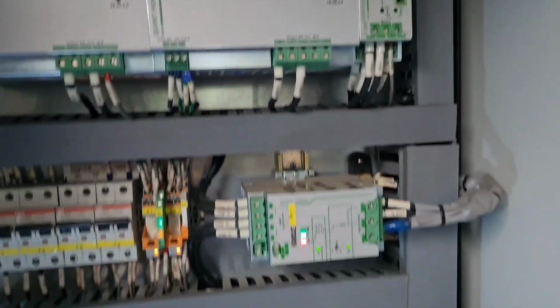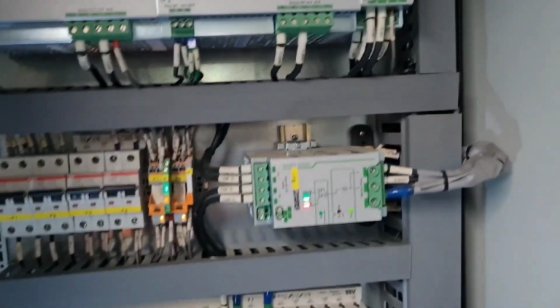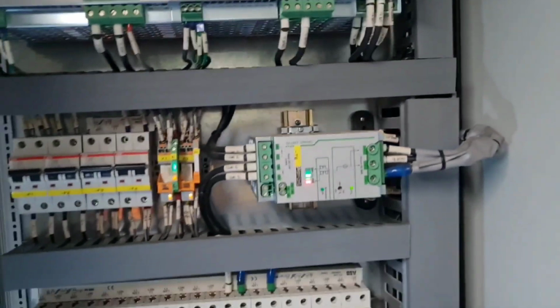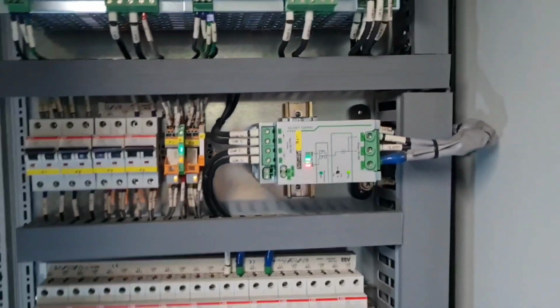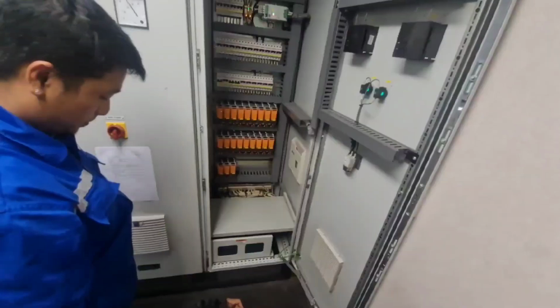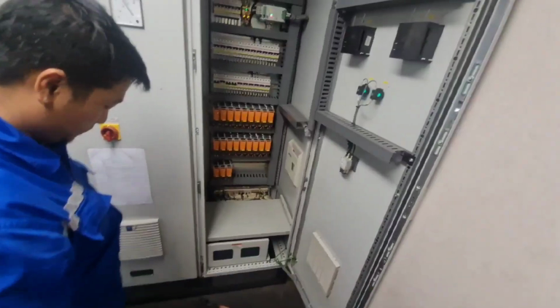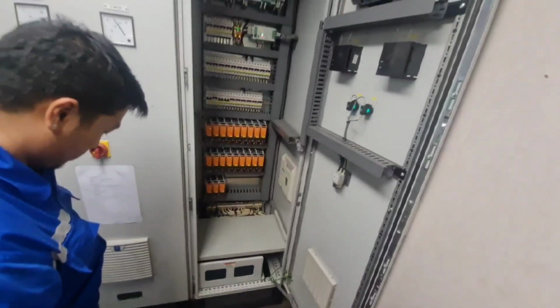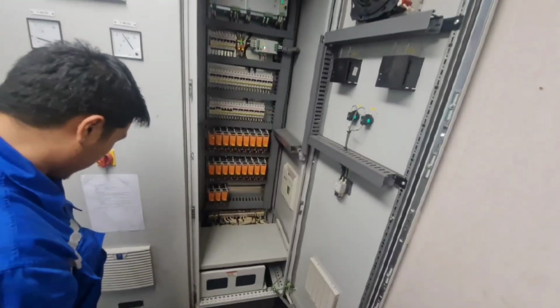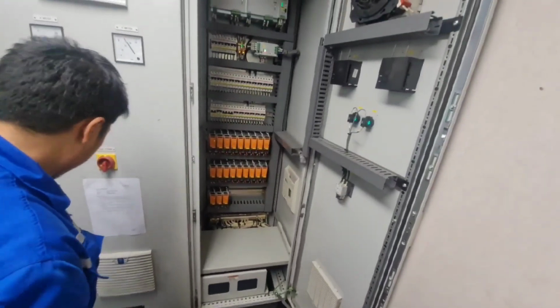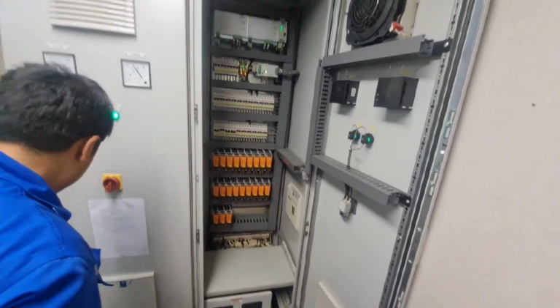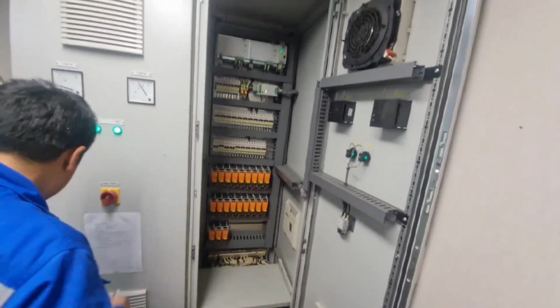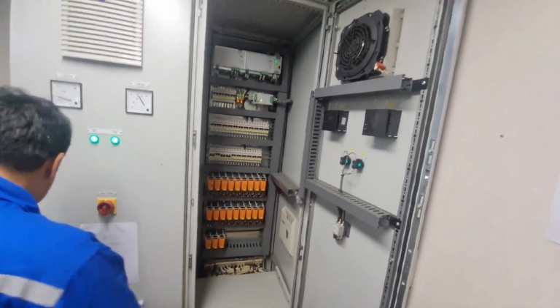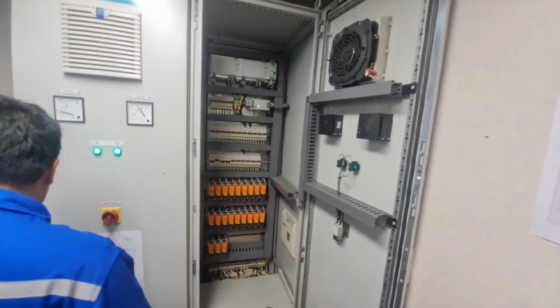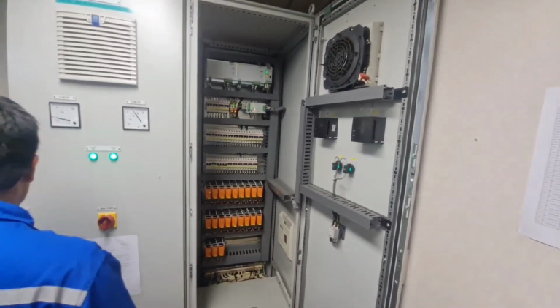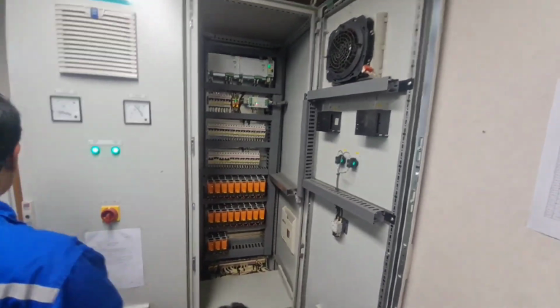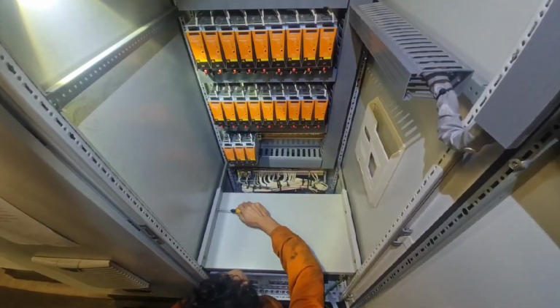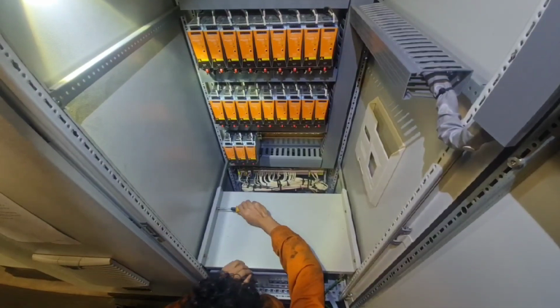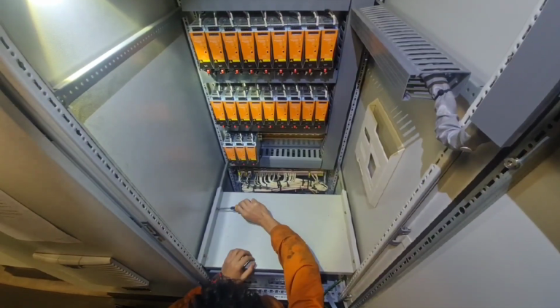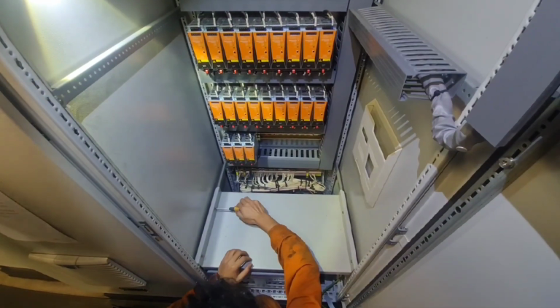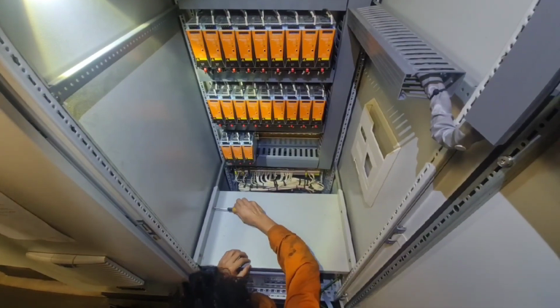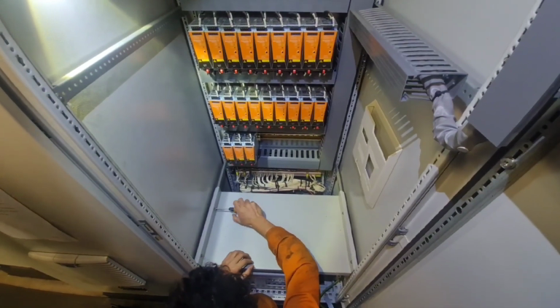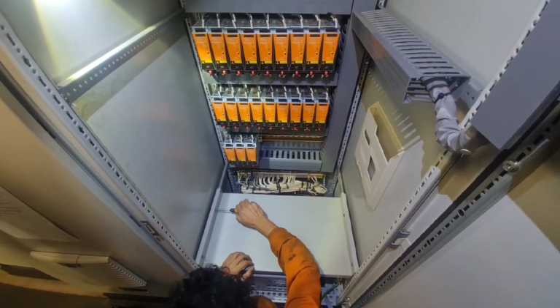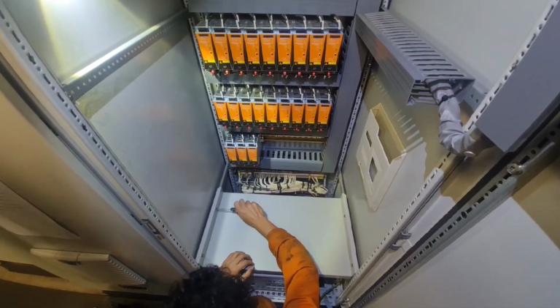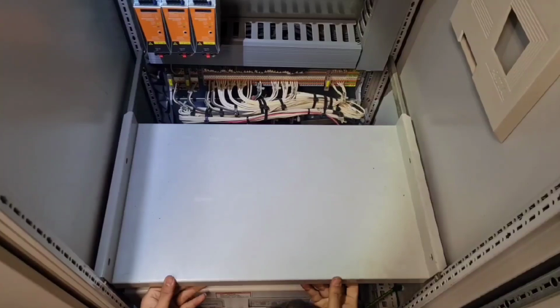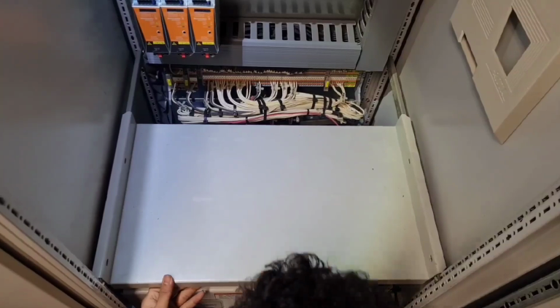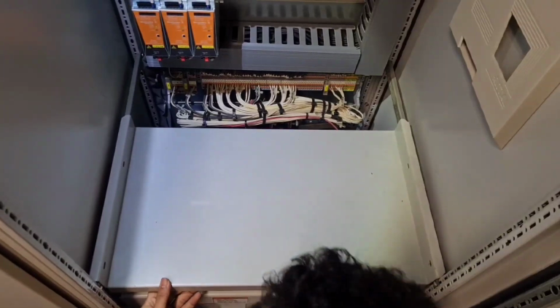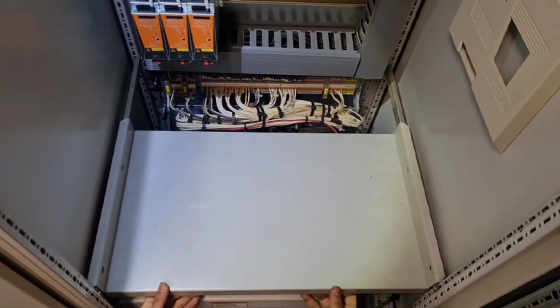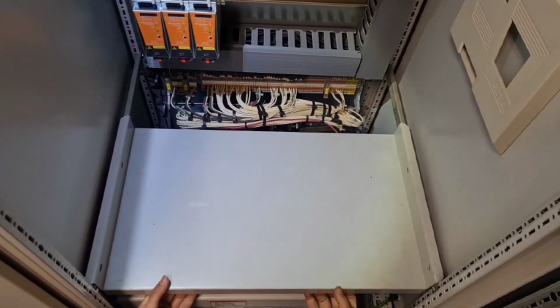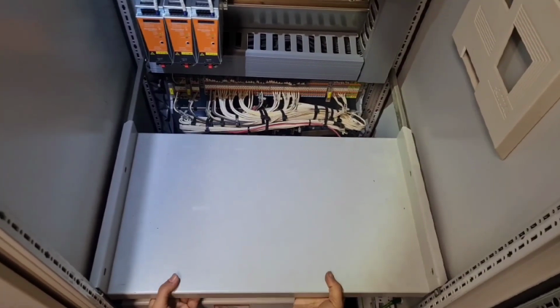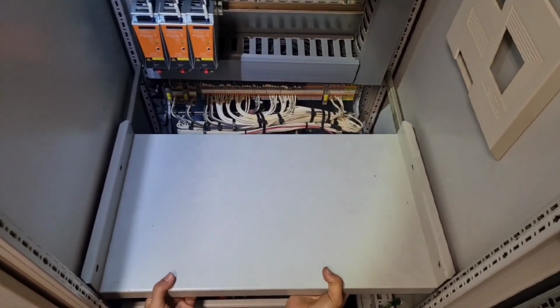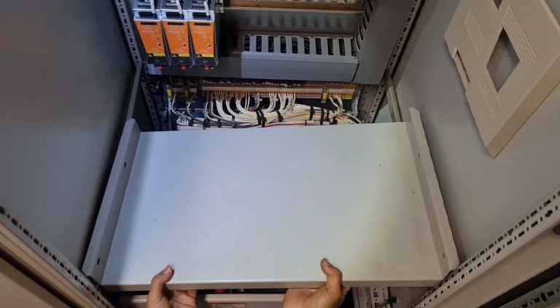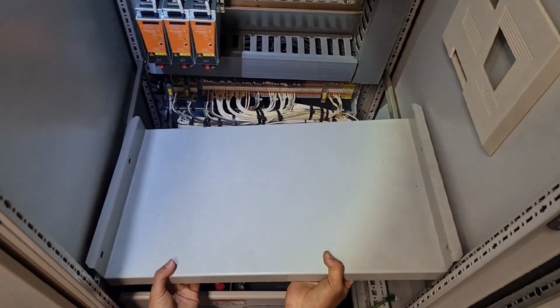After changing over to service mode, open the cover of the battery module and remove the fuse.